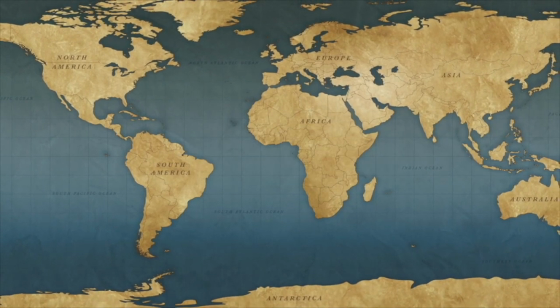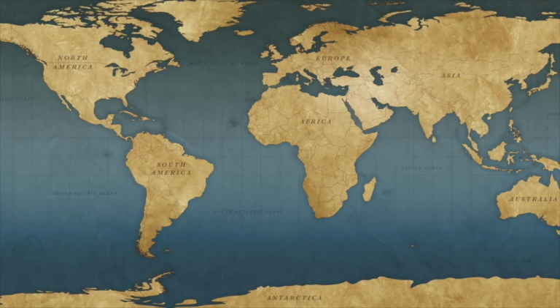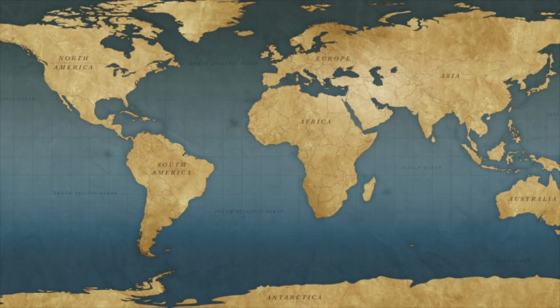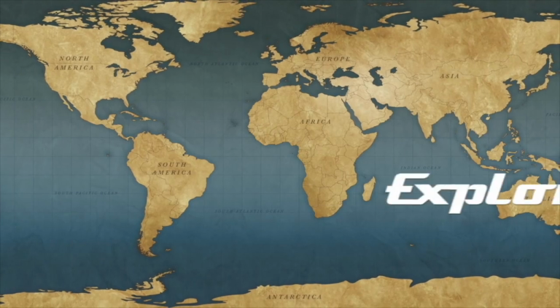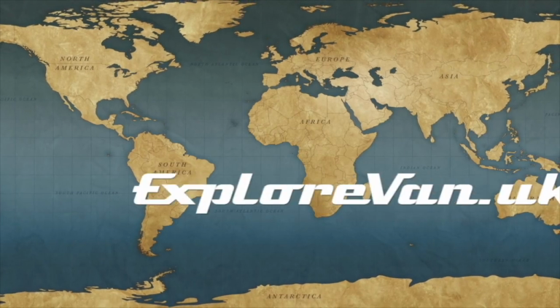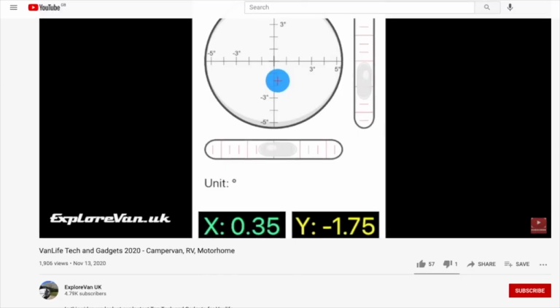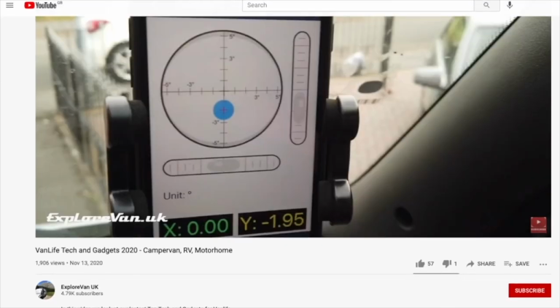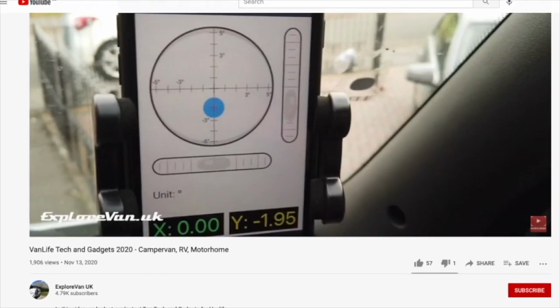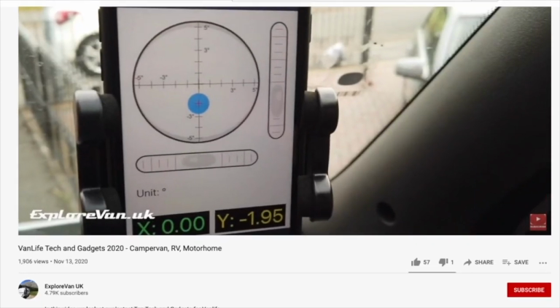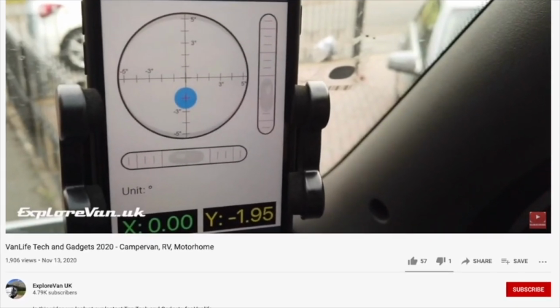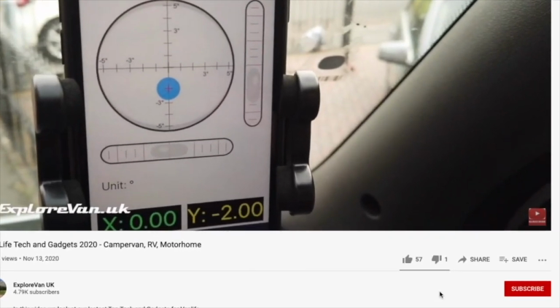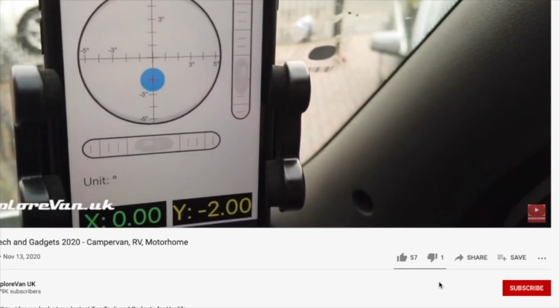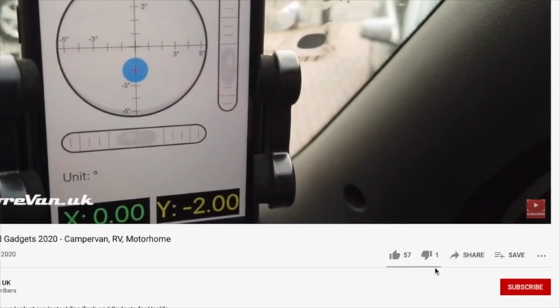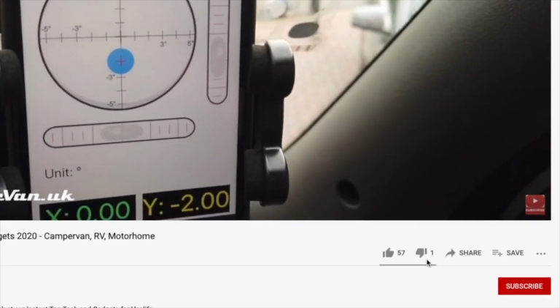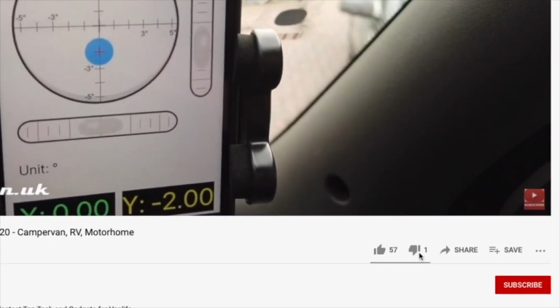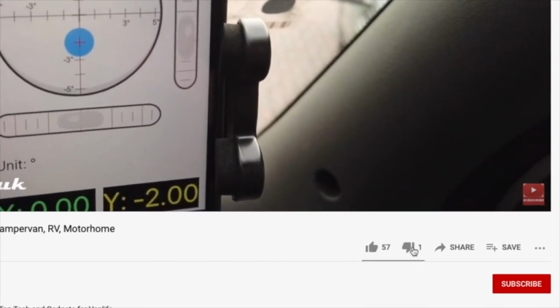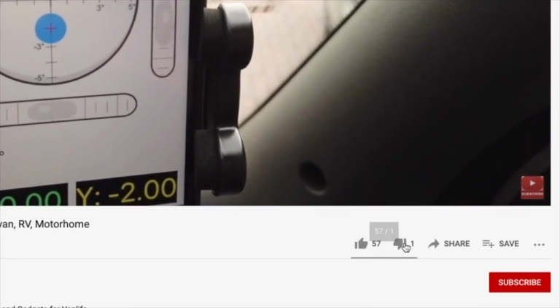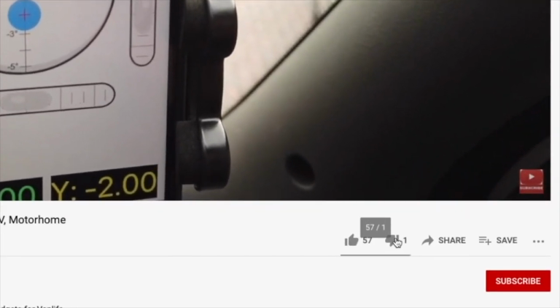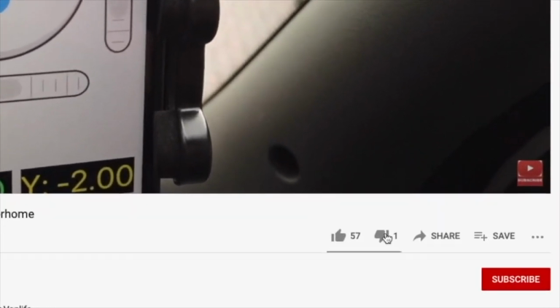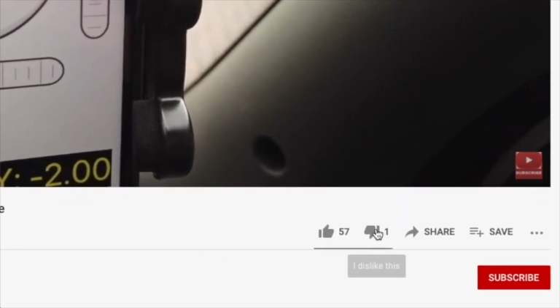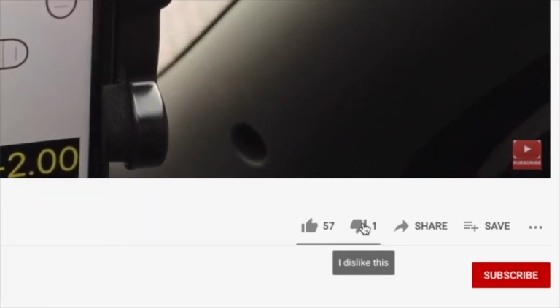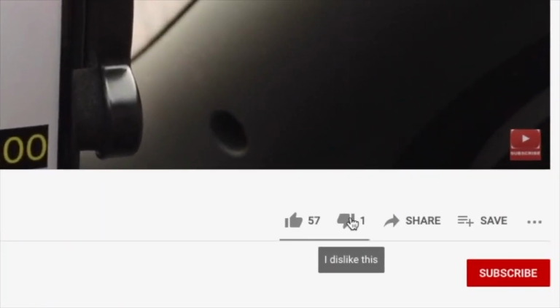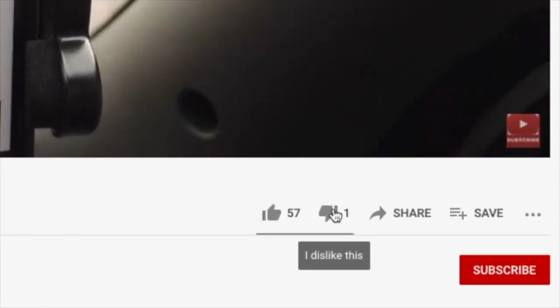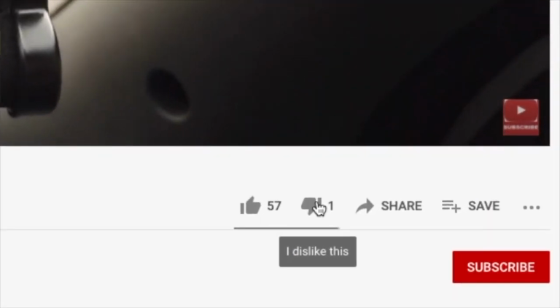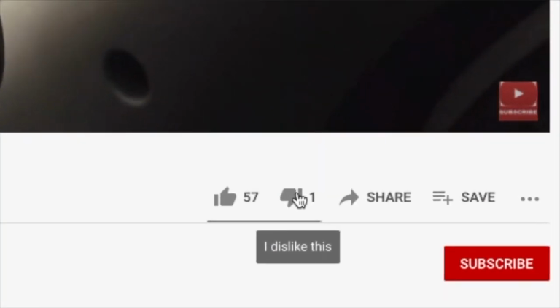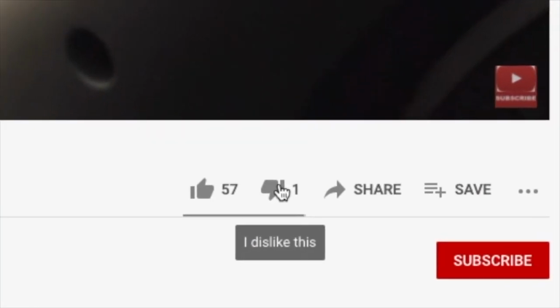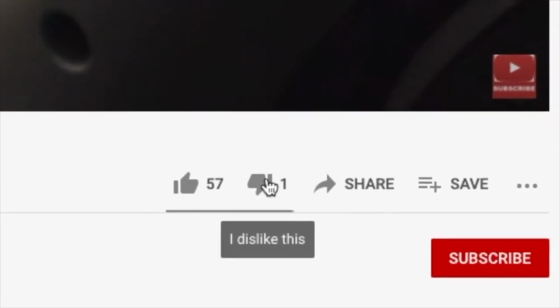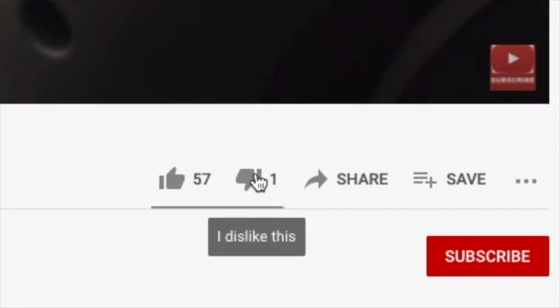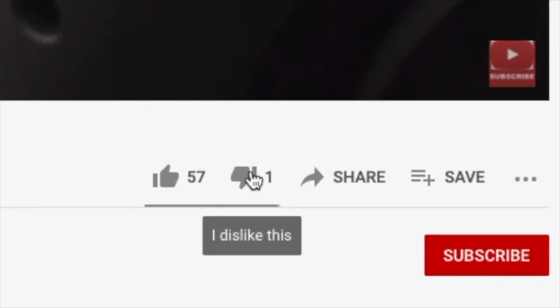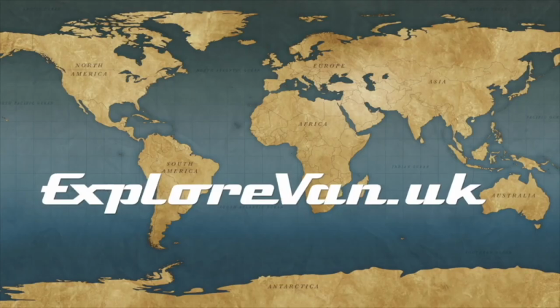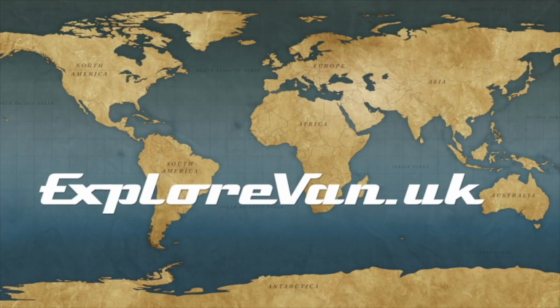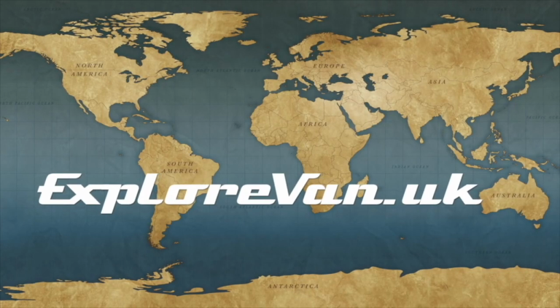Finally, if you do decide to hit the thumbs down, it would be great if you could also leave a comment so I know what you didn't like.